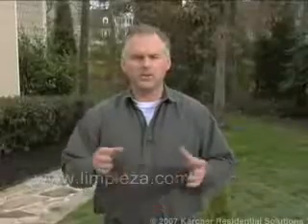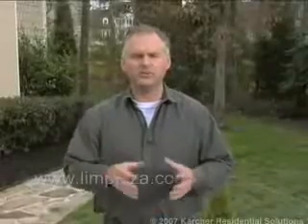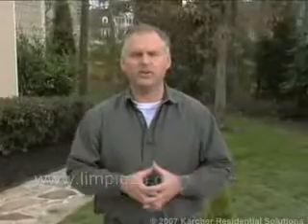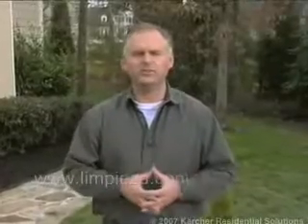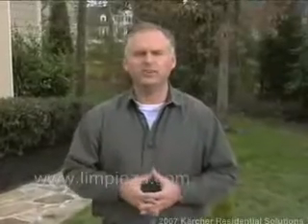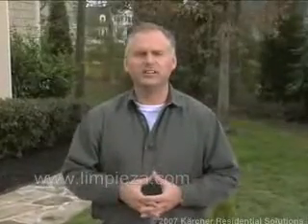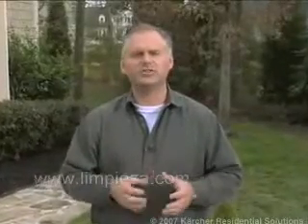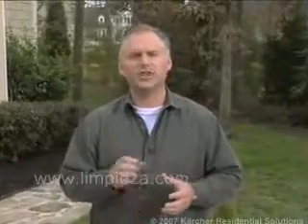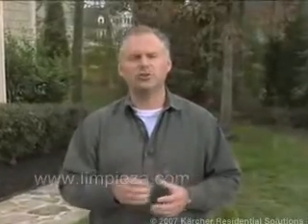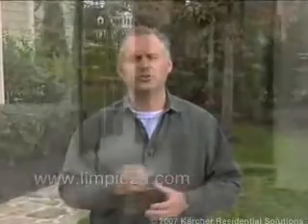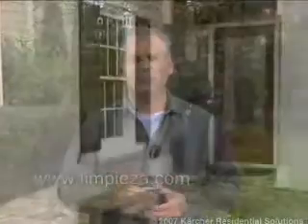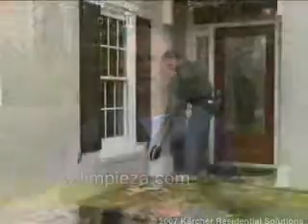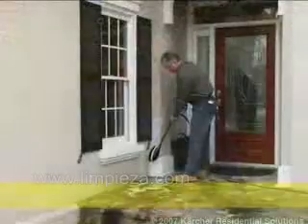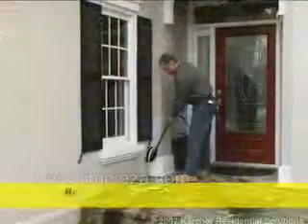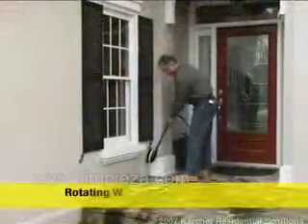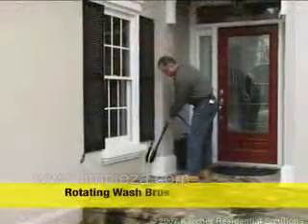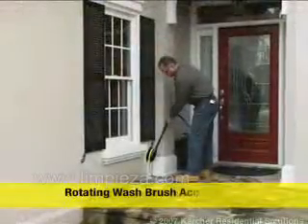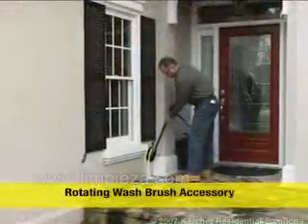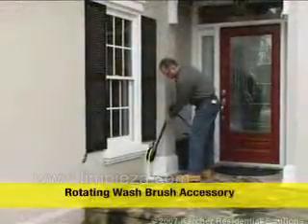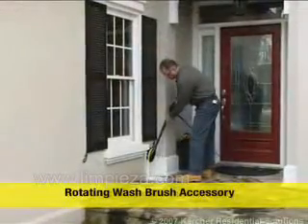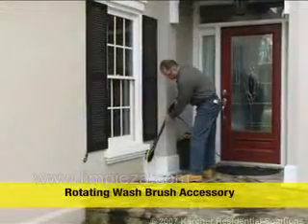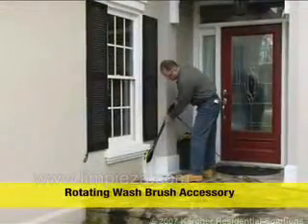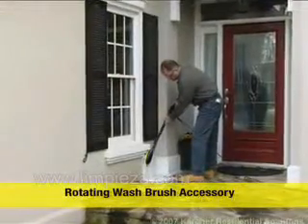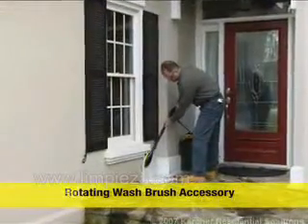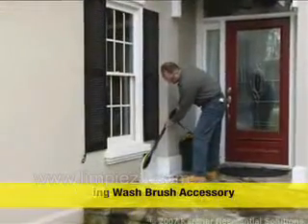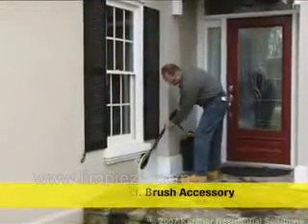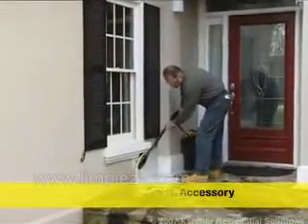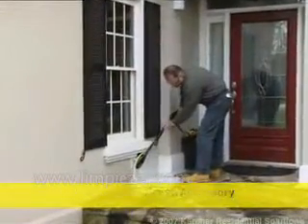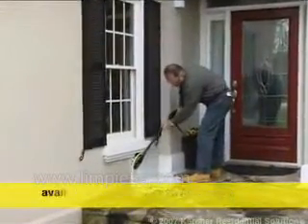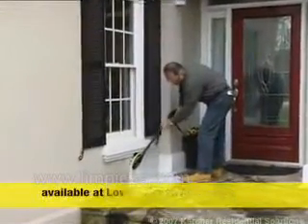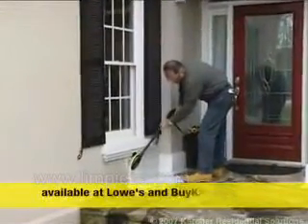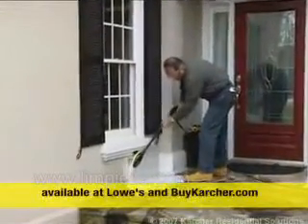For best results, attach Karcher's Rotating Wash Brush and clean the section from the top down in a side-to-side motion.